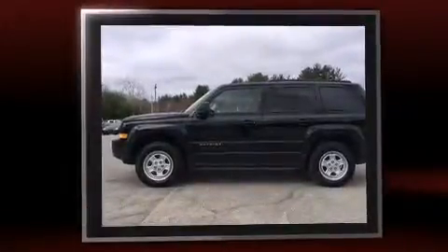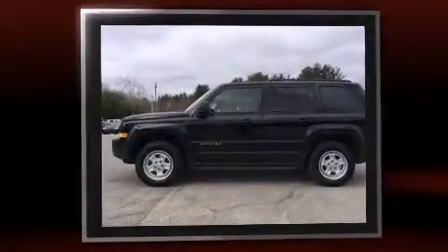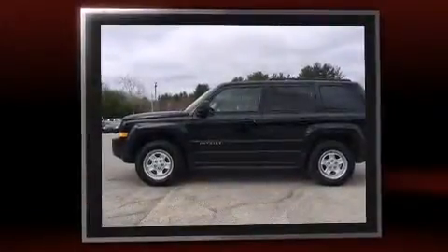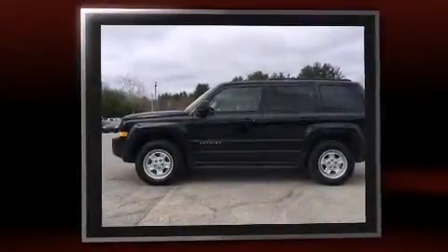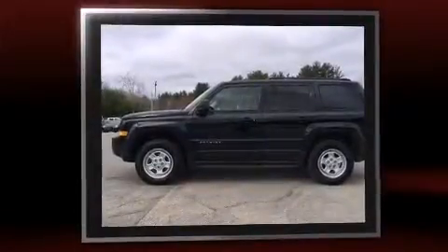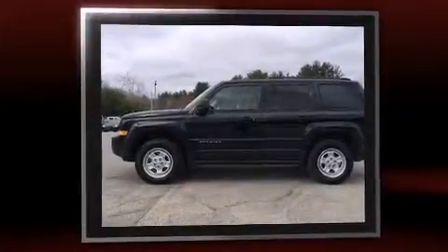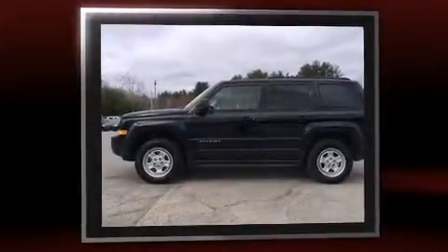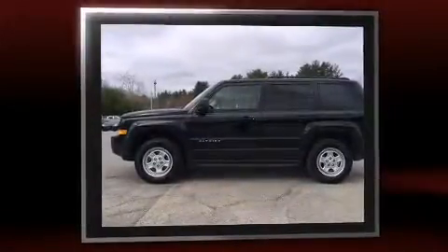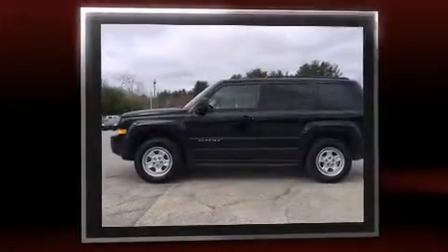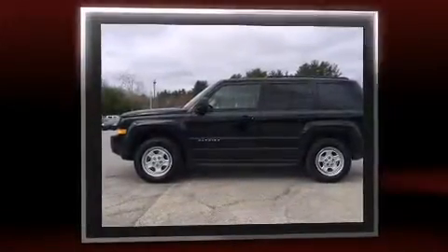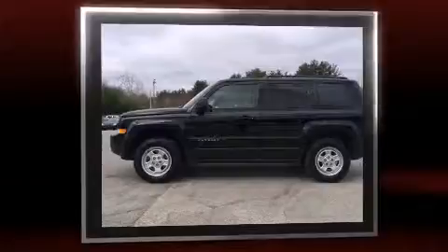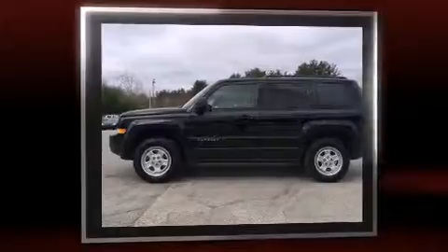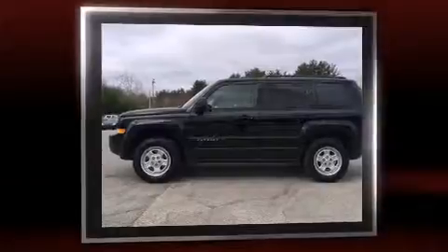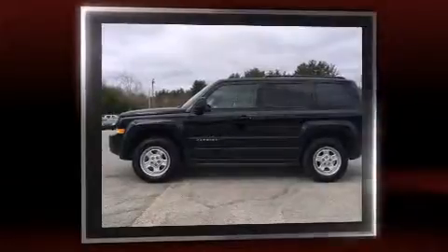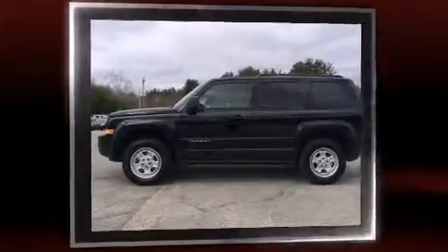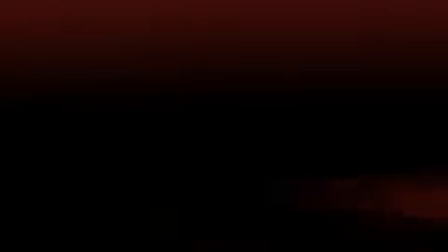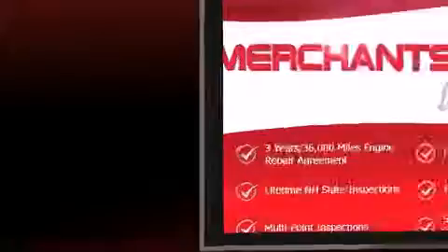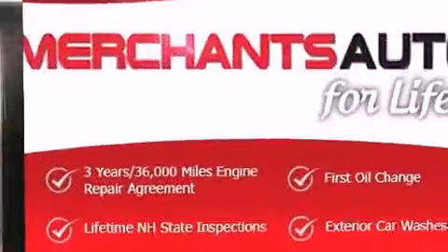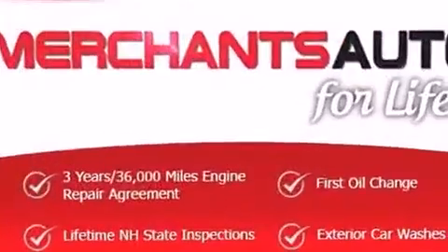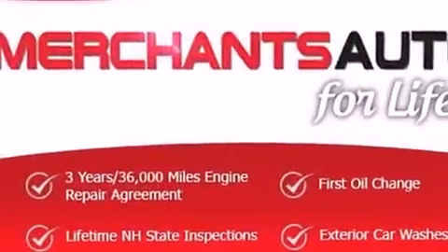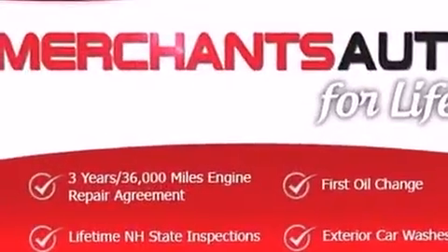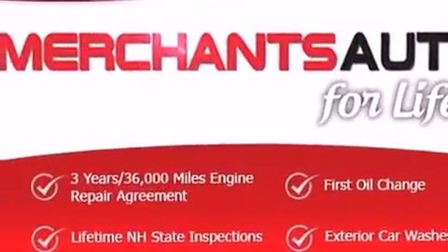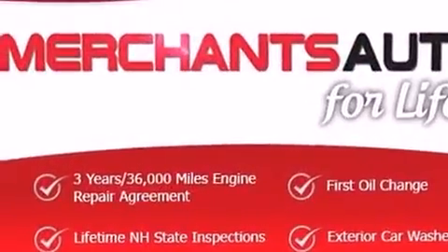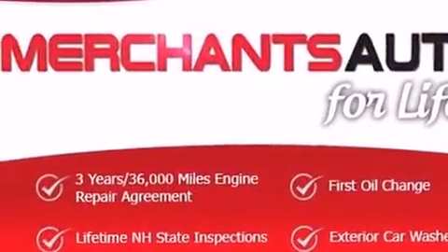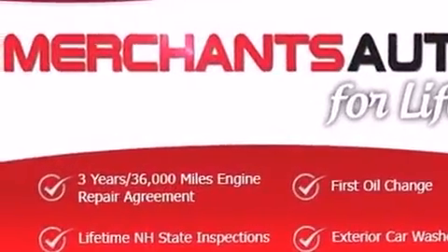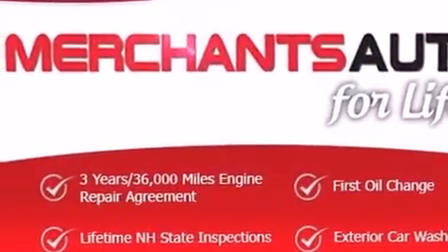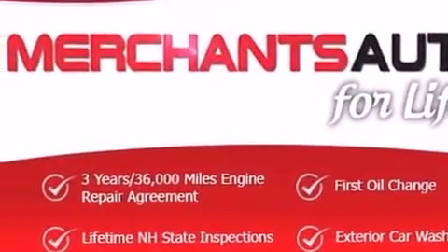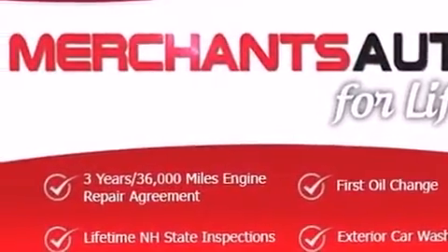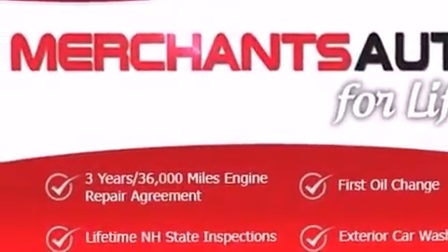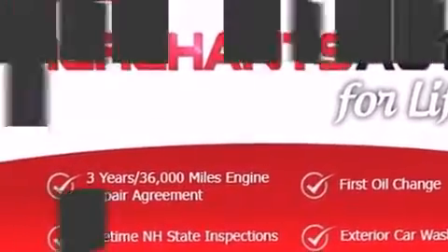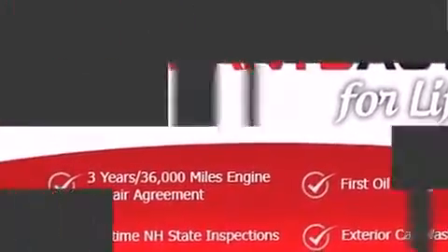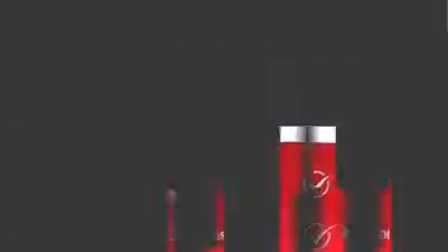It features four-wheel drive capabilities, a durable automatic transmission, and a 2.4-liter four-cylinder engine.